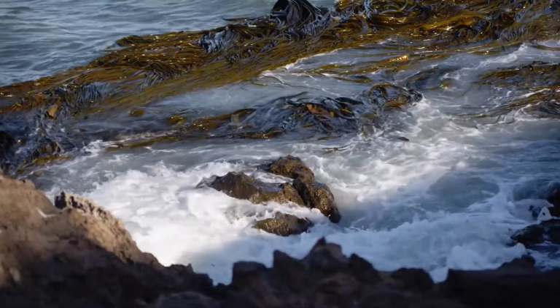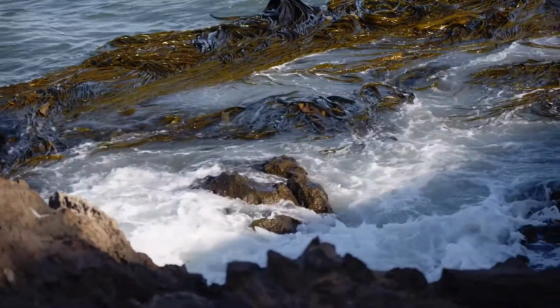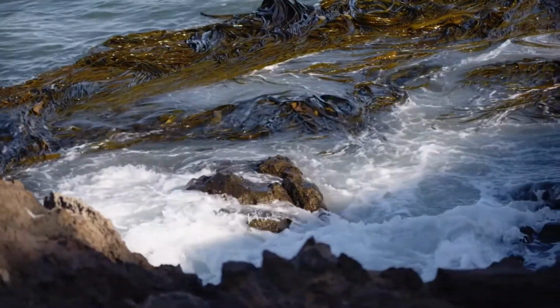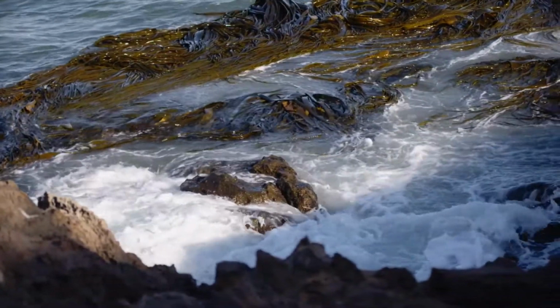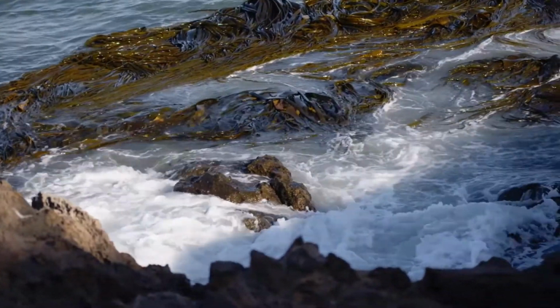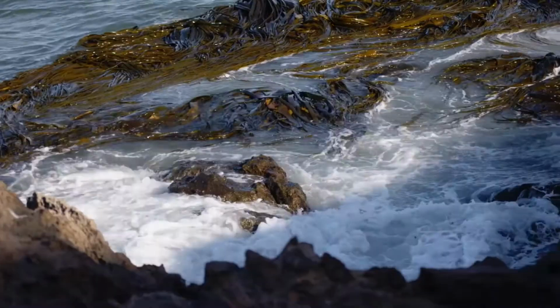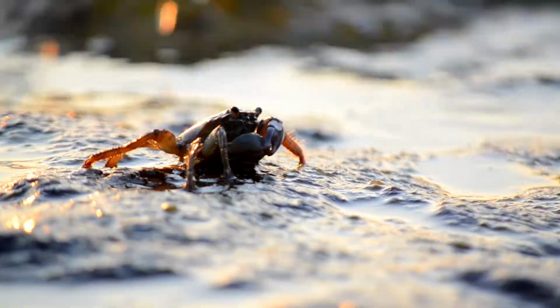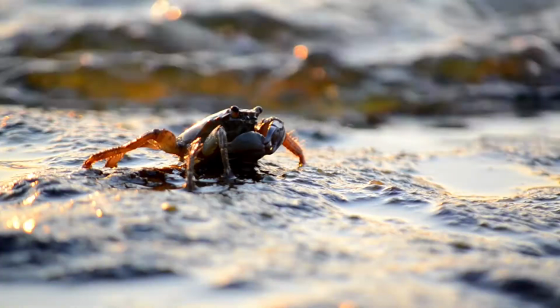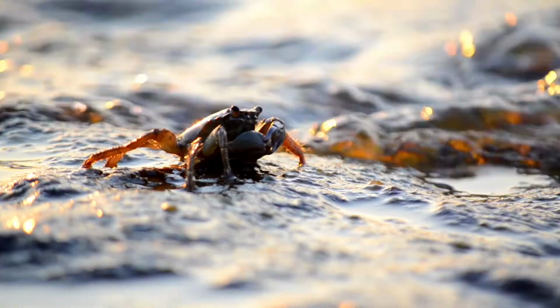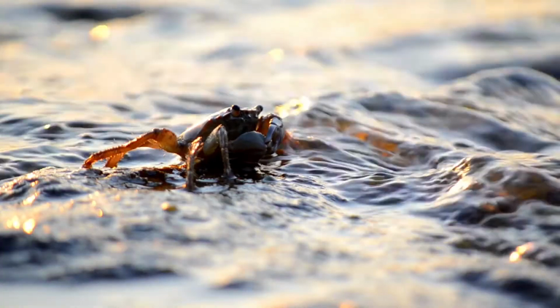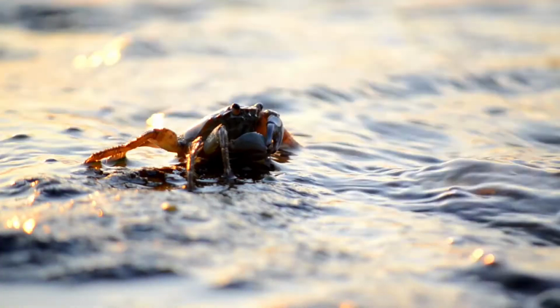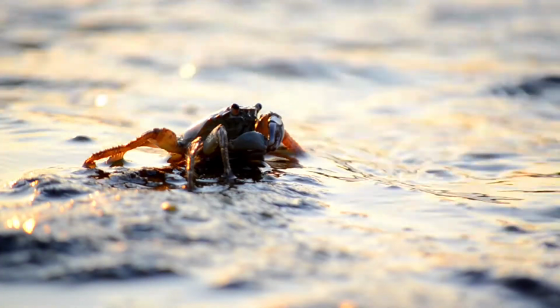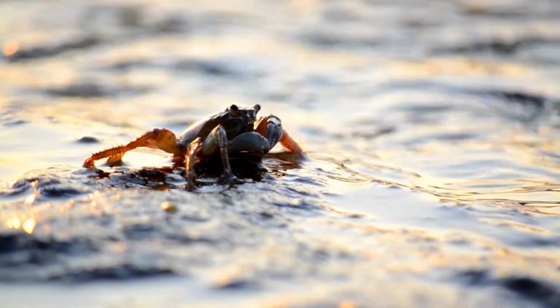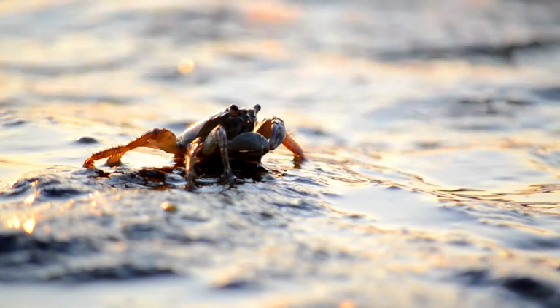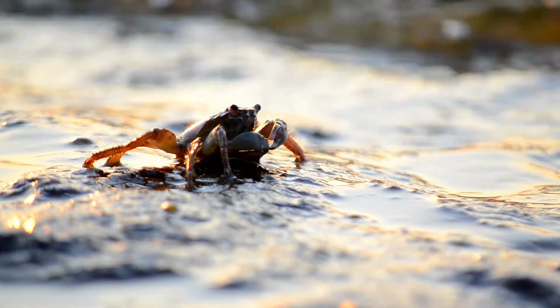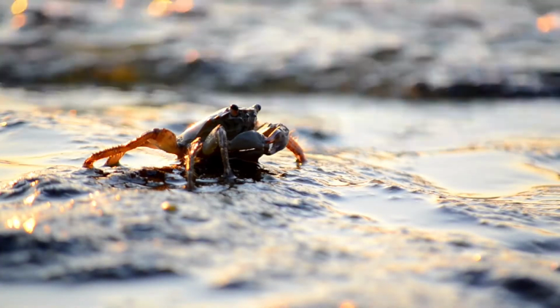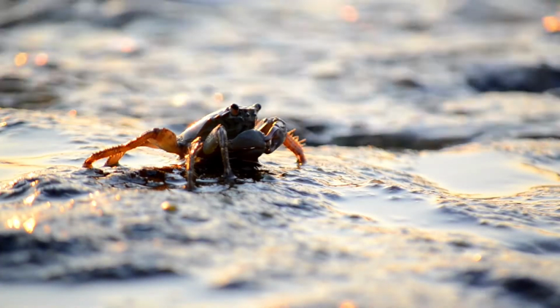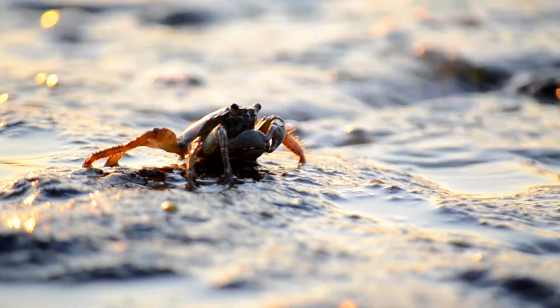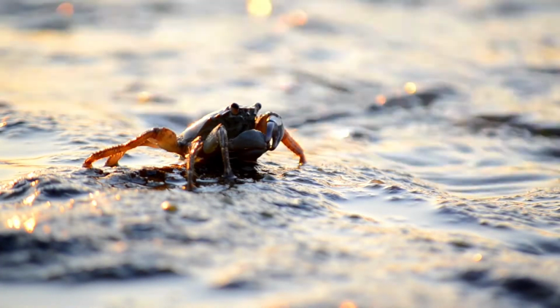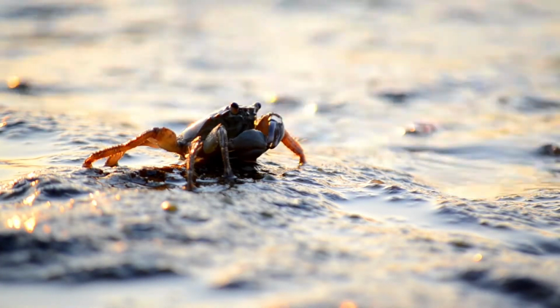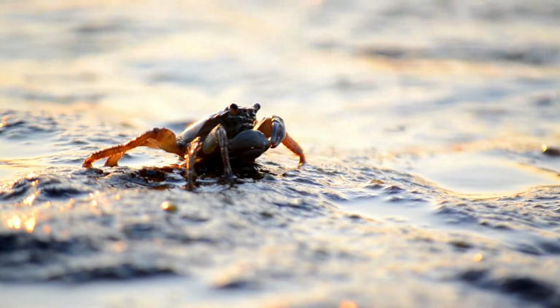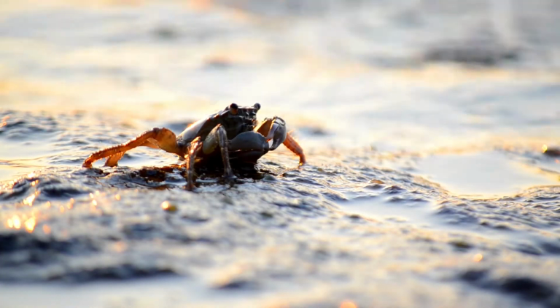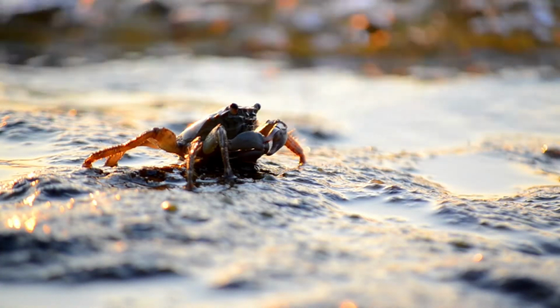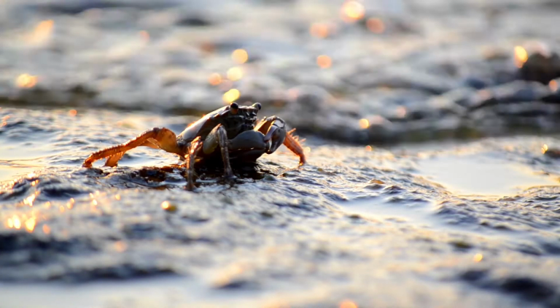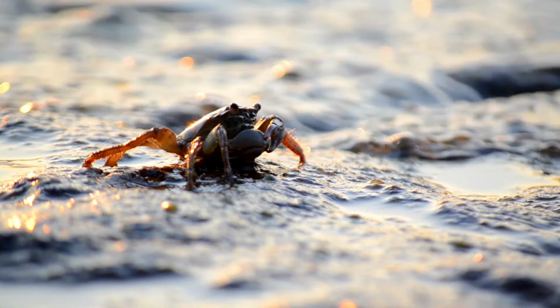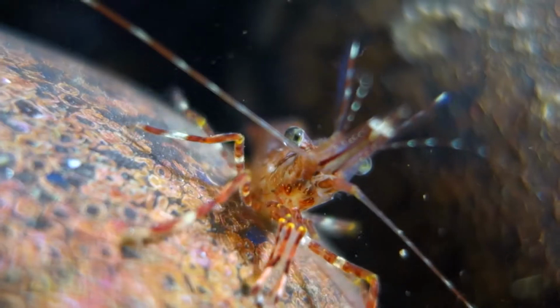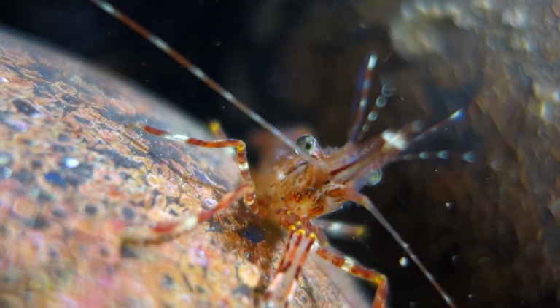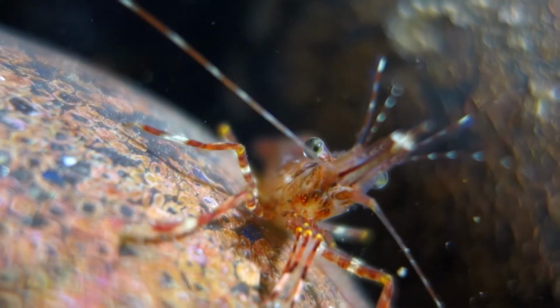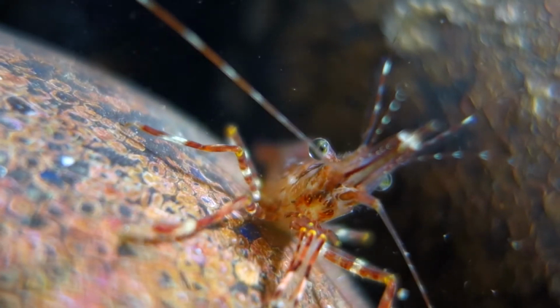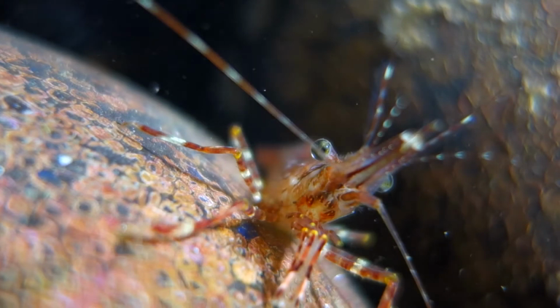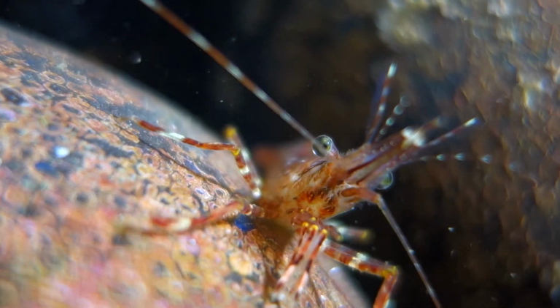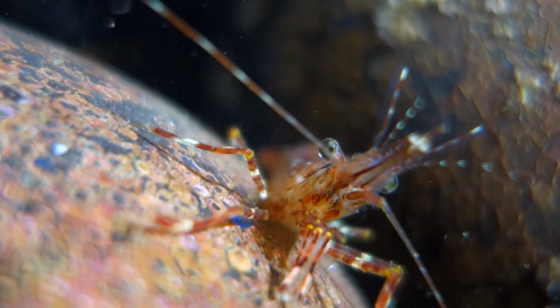Research has shown animals like crabs and shrimp have taken in these plastics by accident, and there's a good chance that they could do the same with a contact lens fragment.